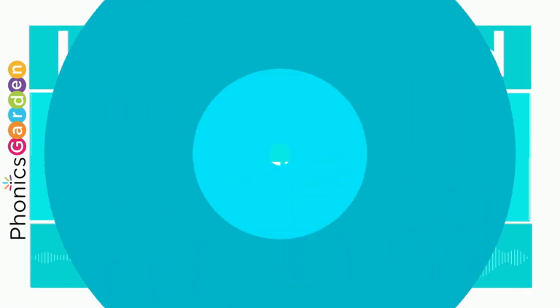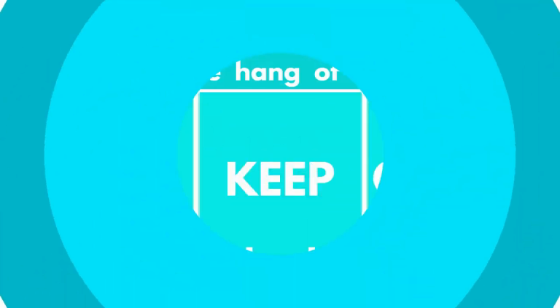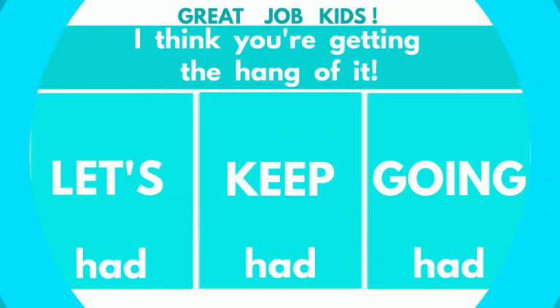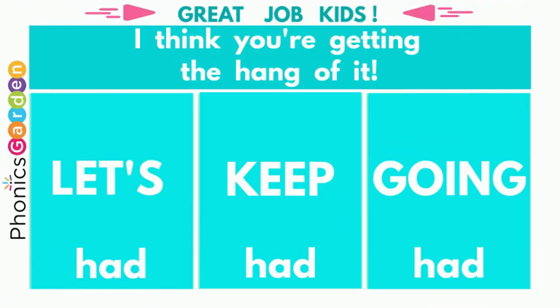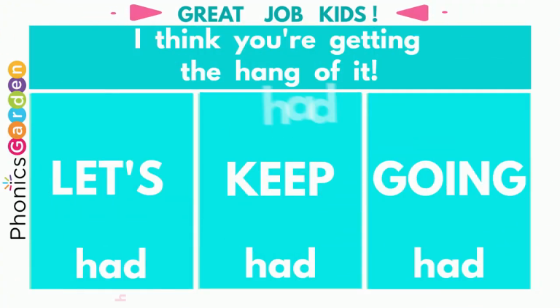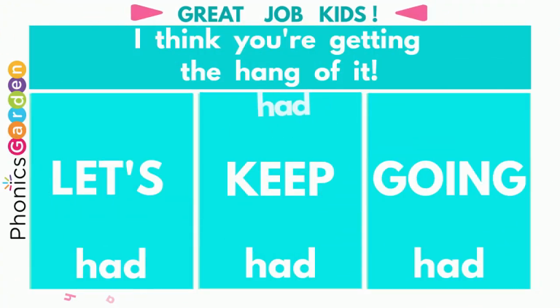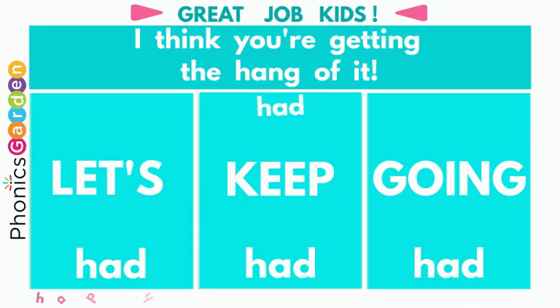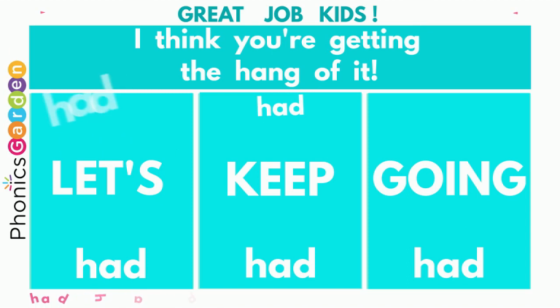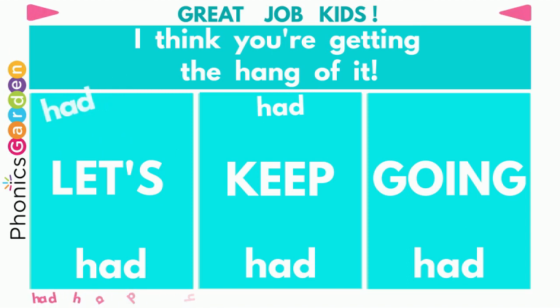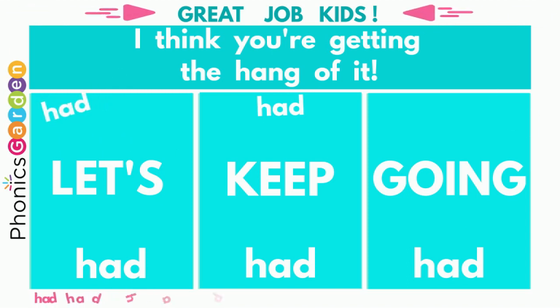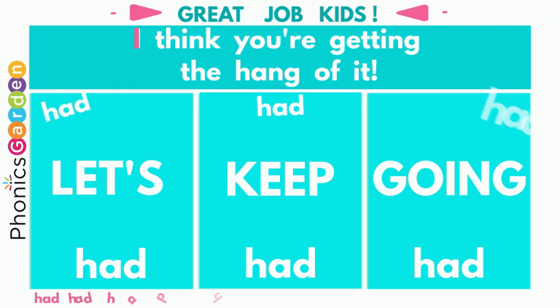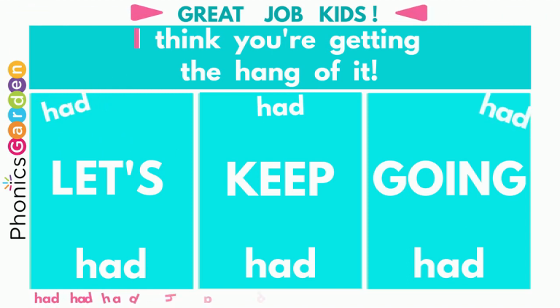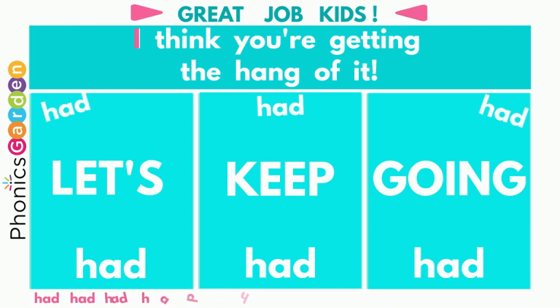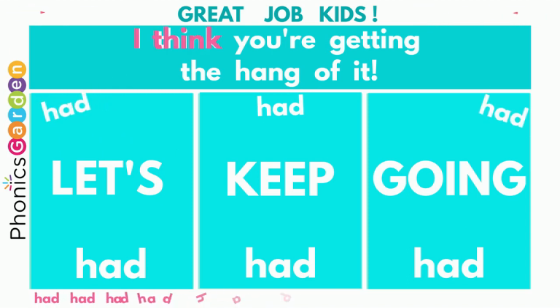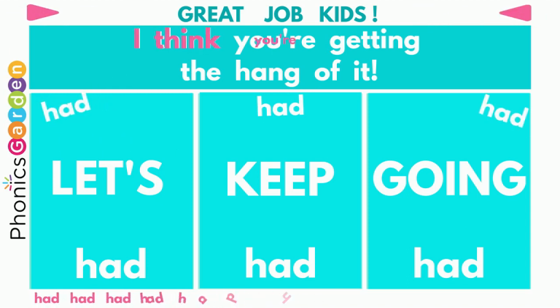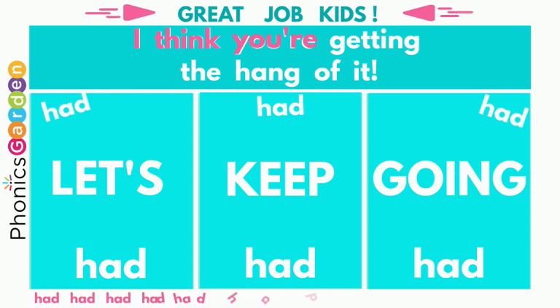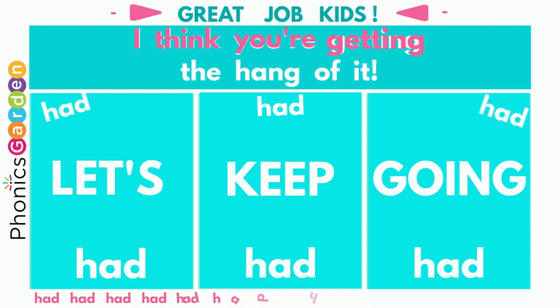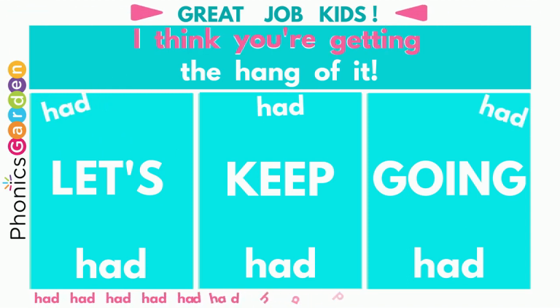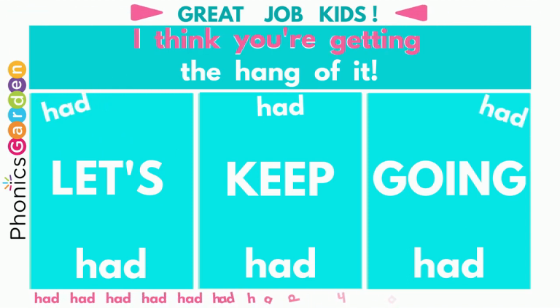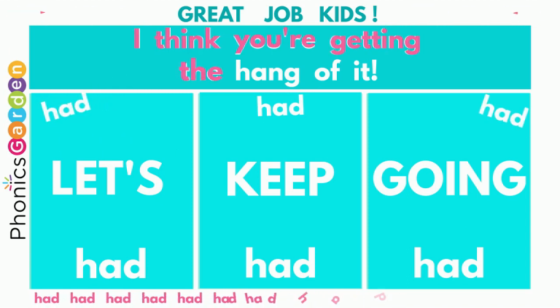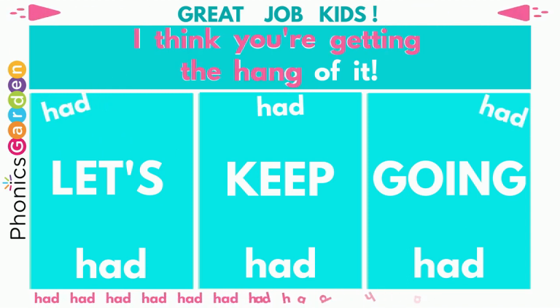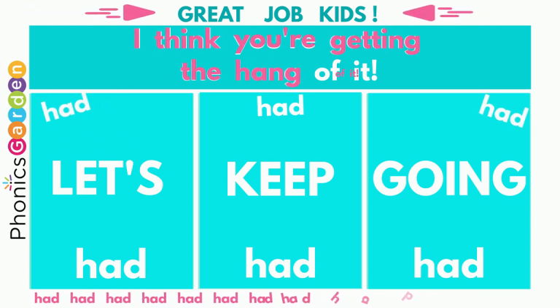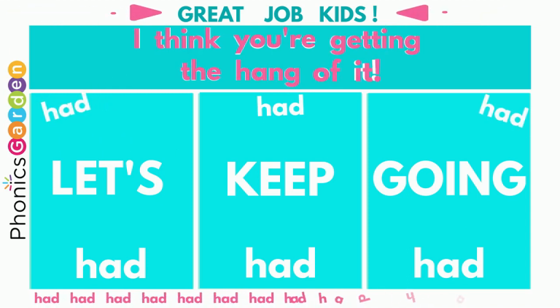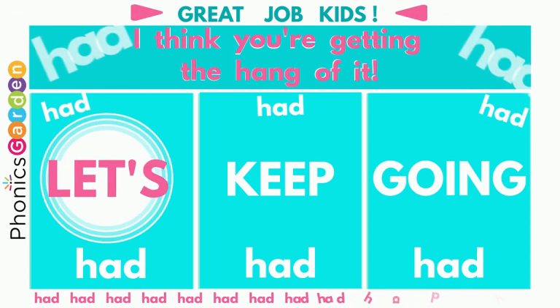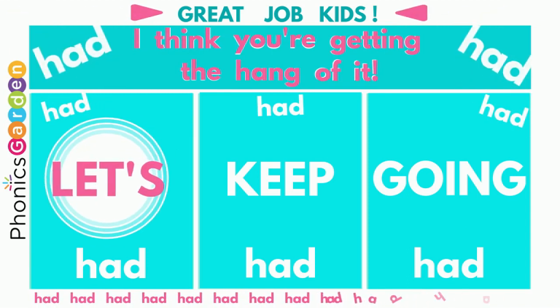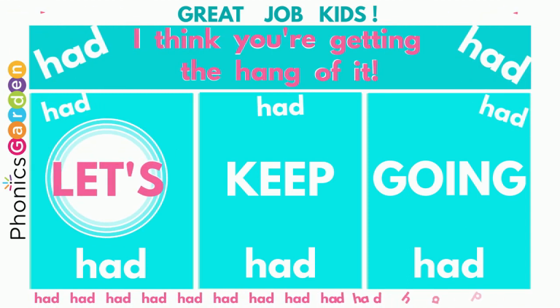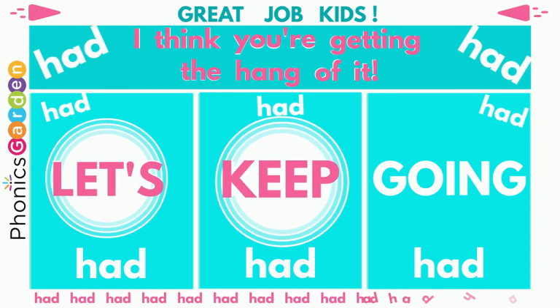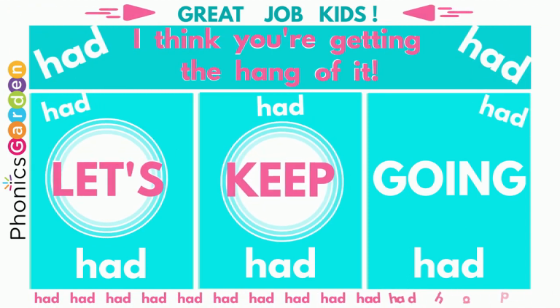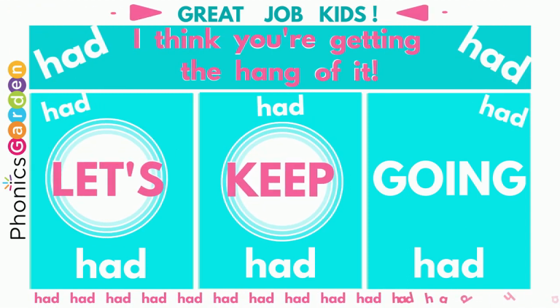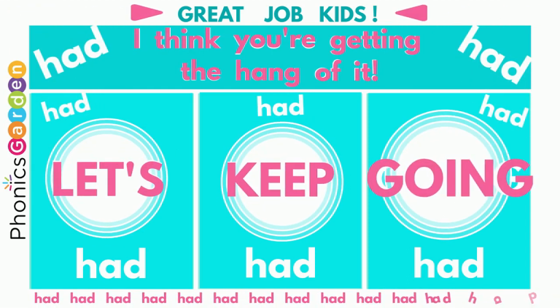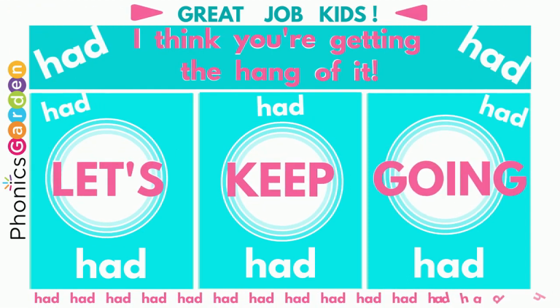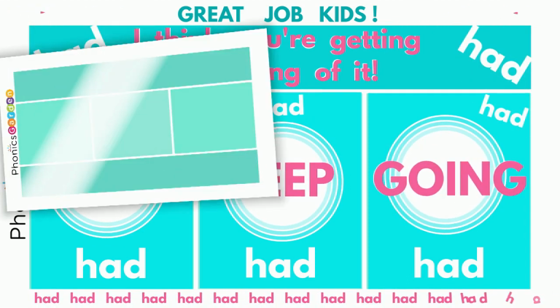Great job, kids! I think you're getting the hang of it! Let's keep going!